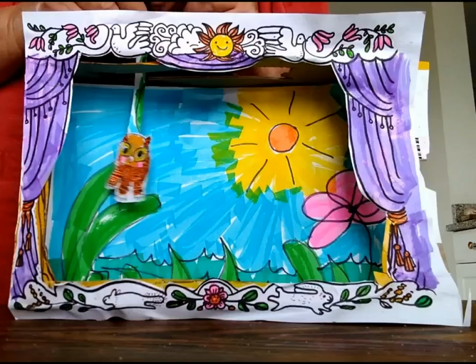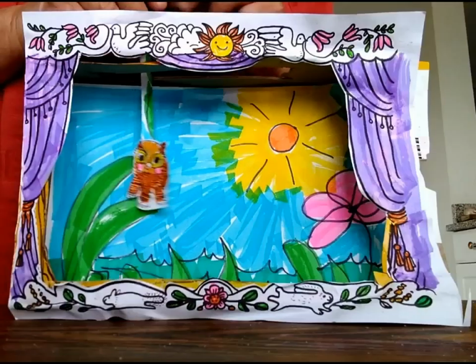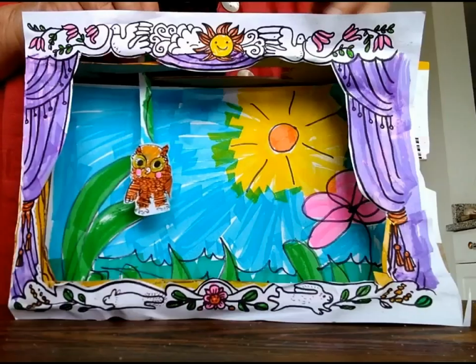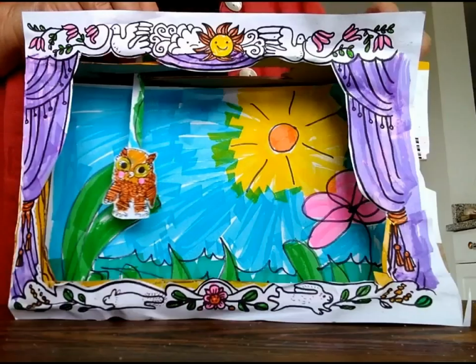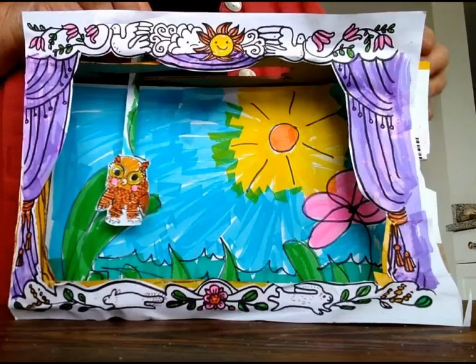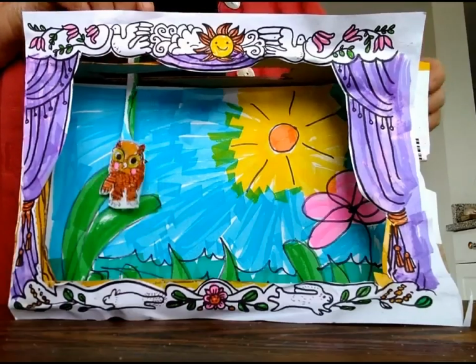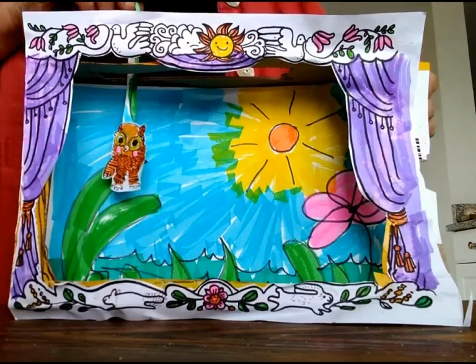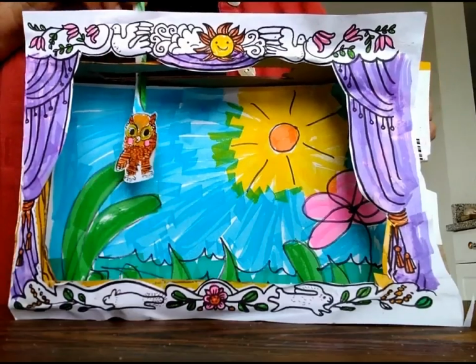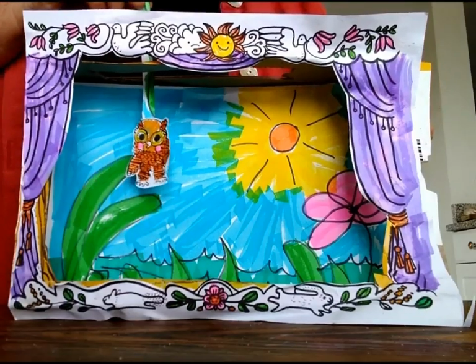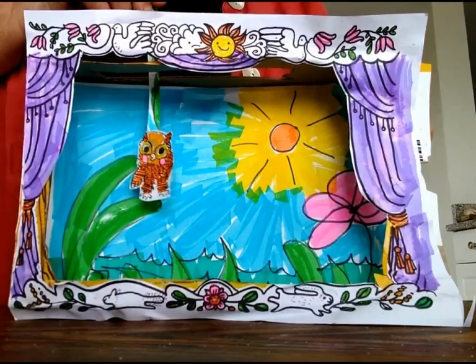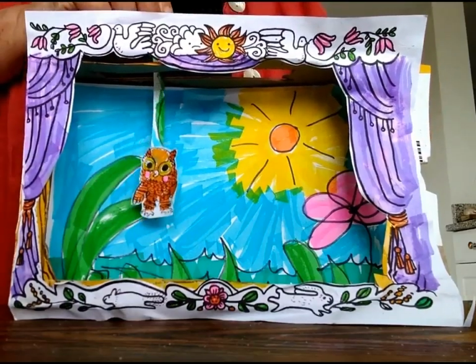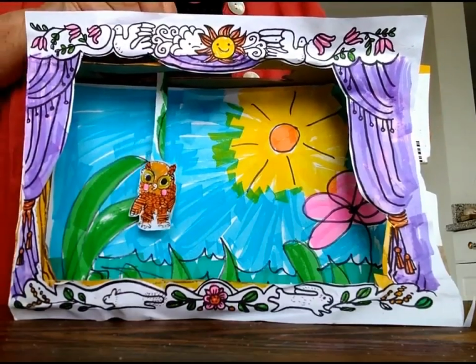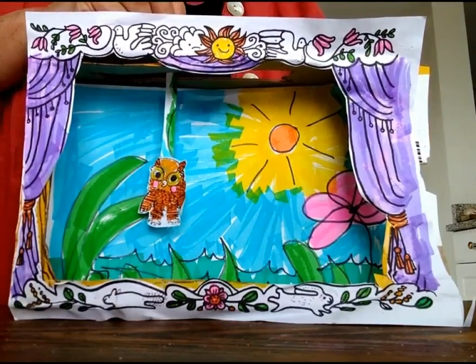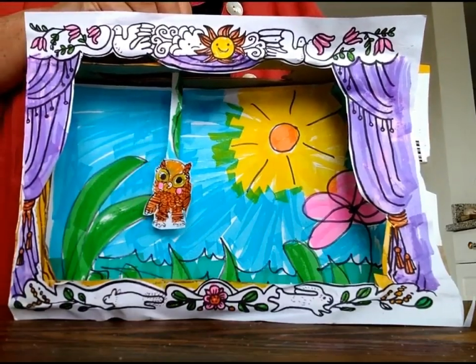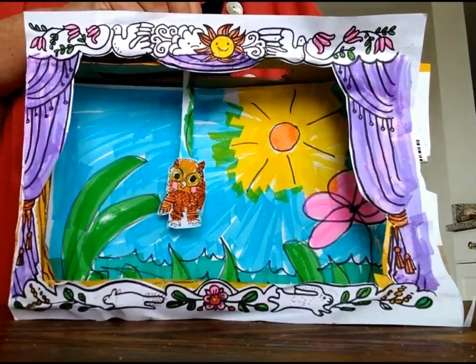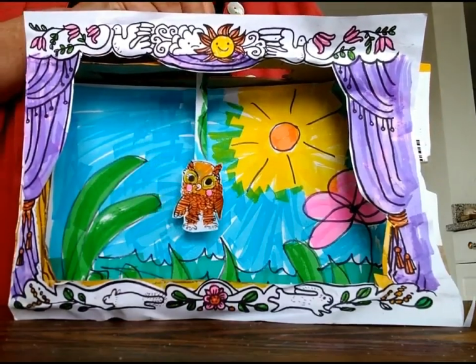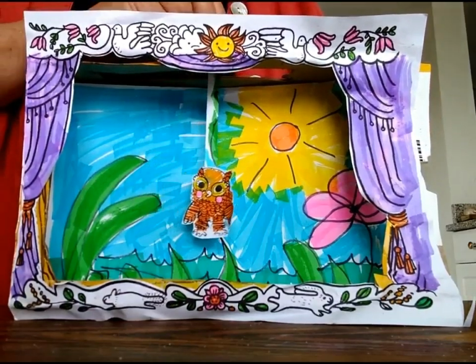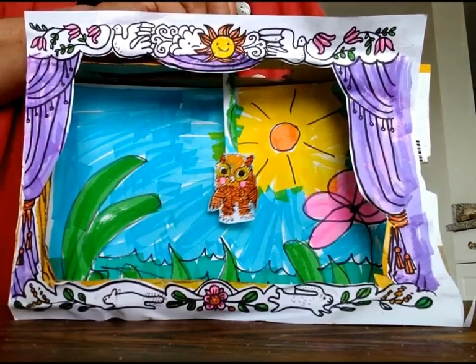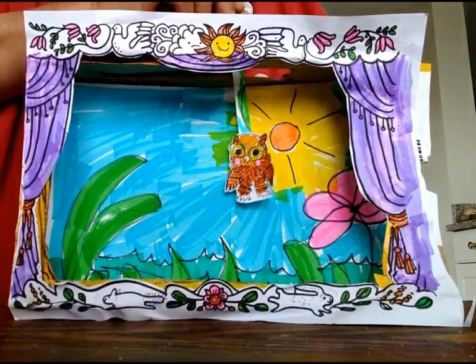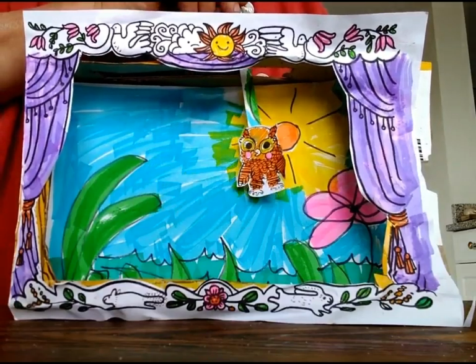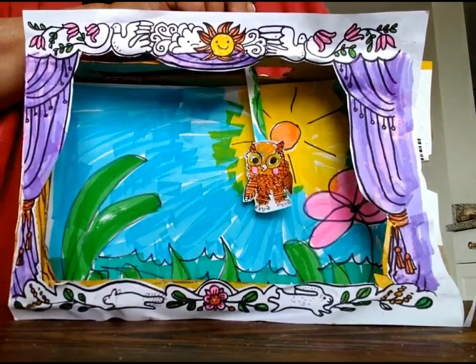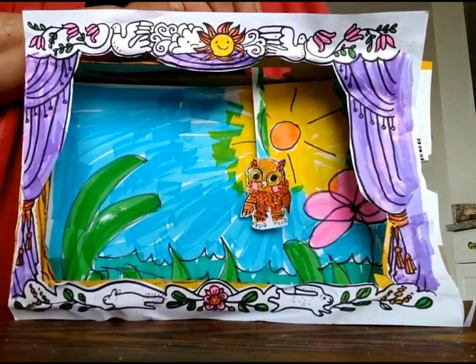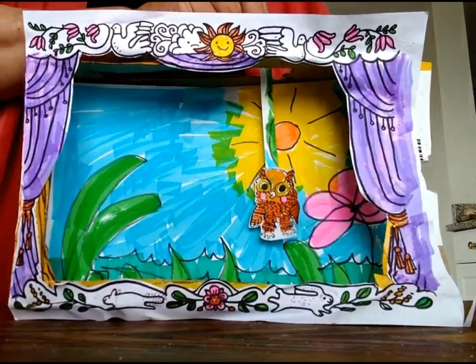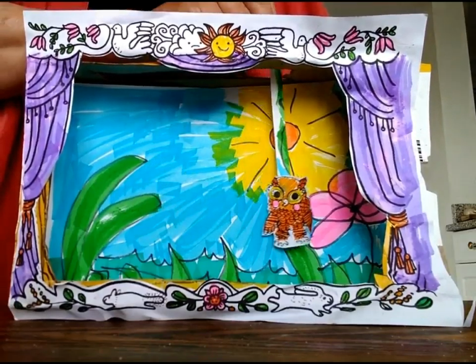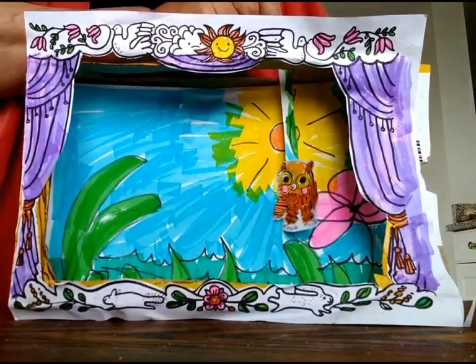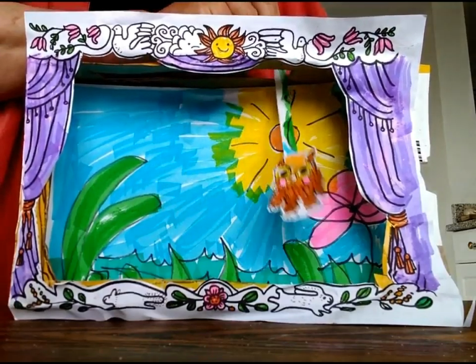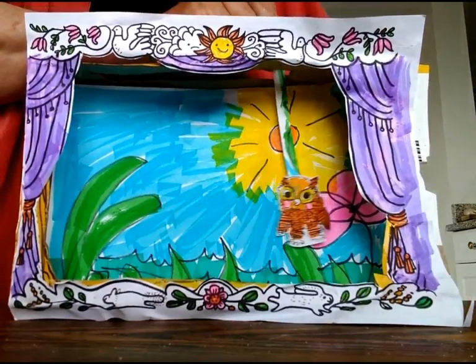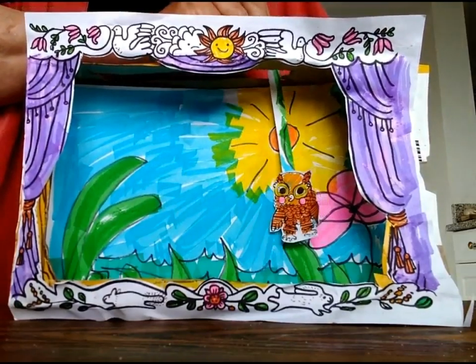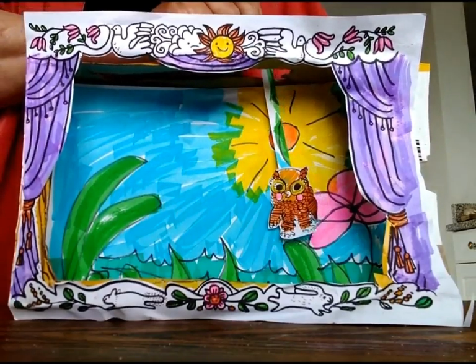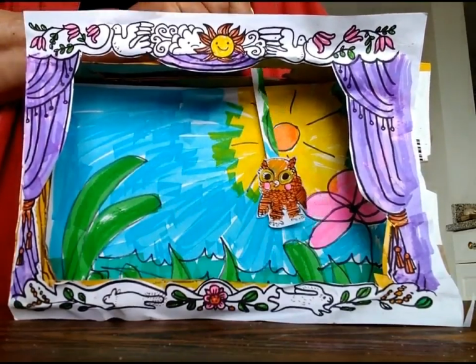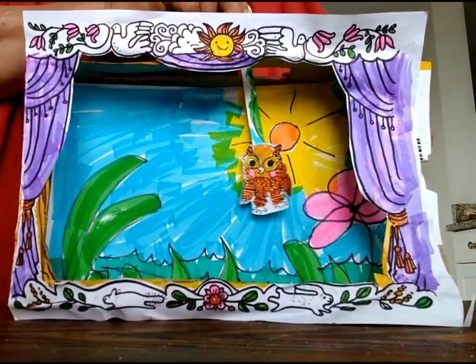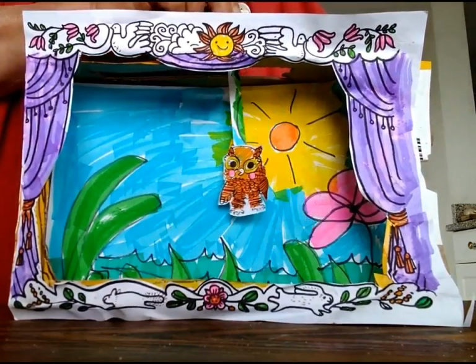Oh, what a lovely day. How nice. But where is my friend's box?